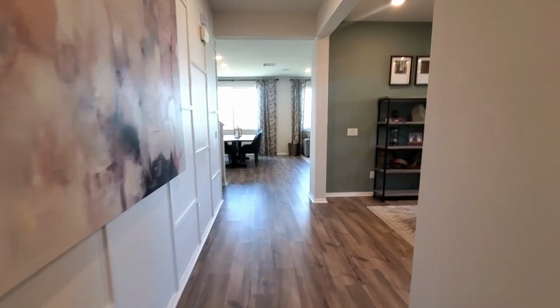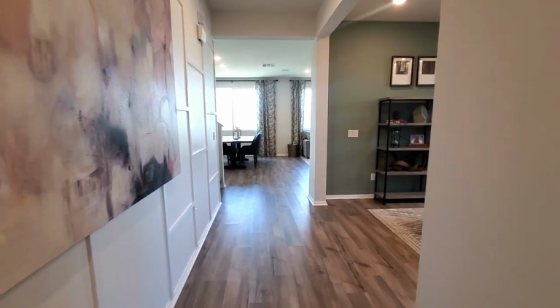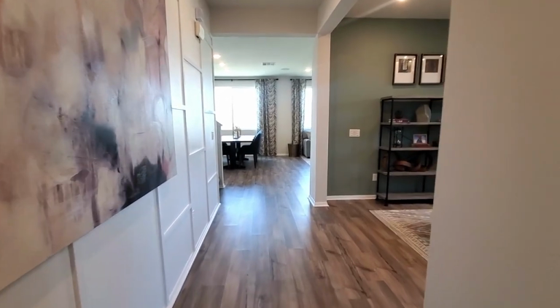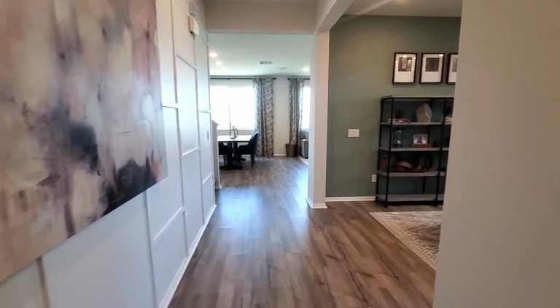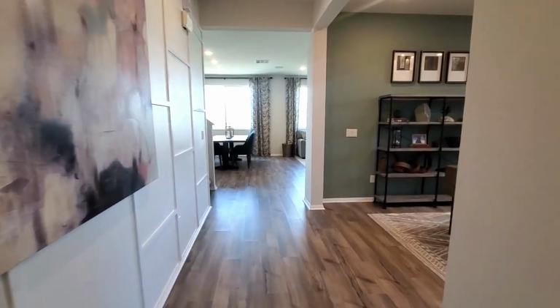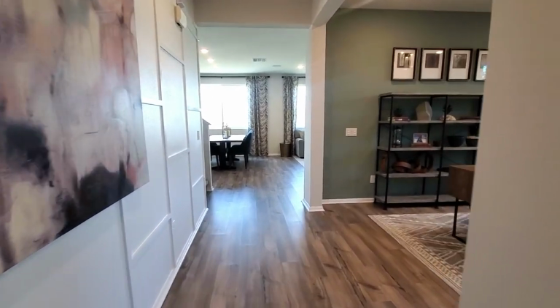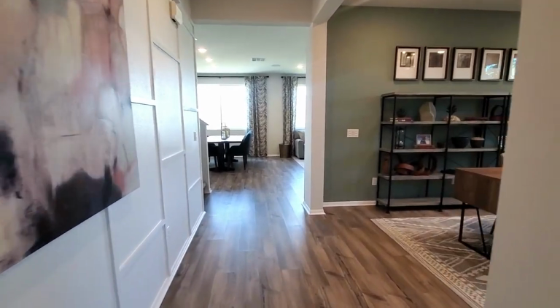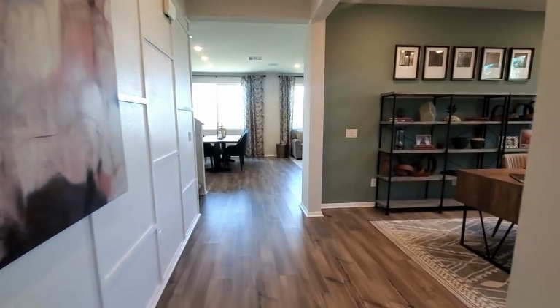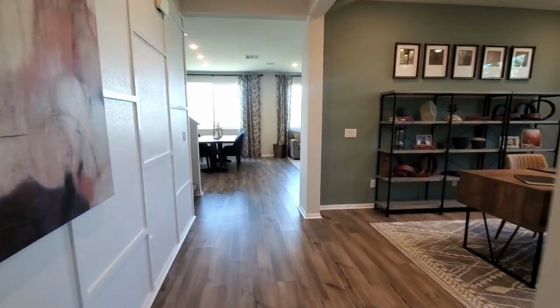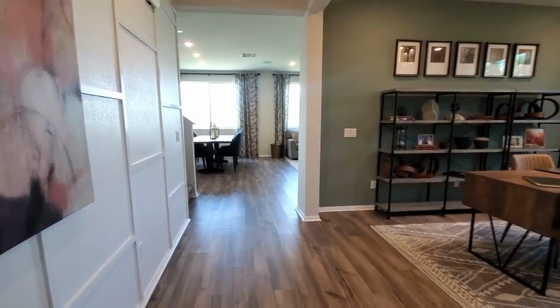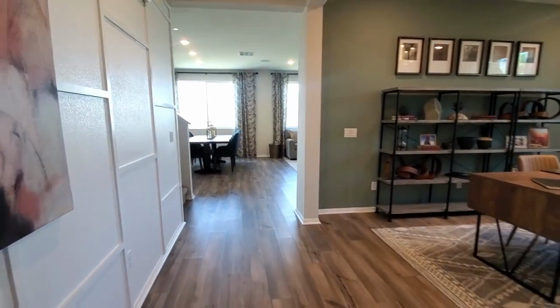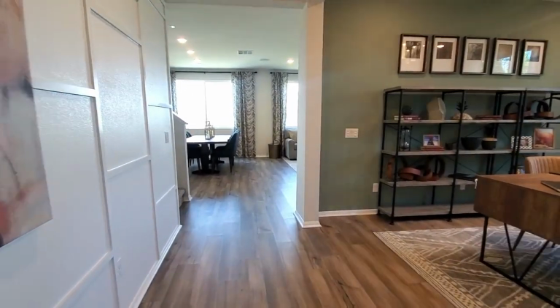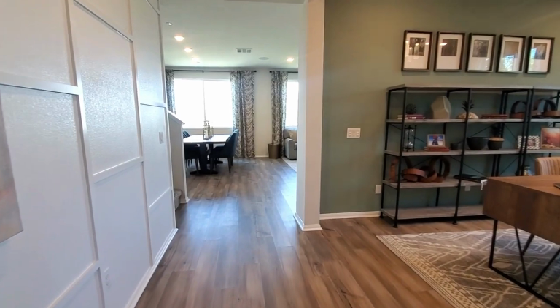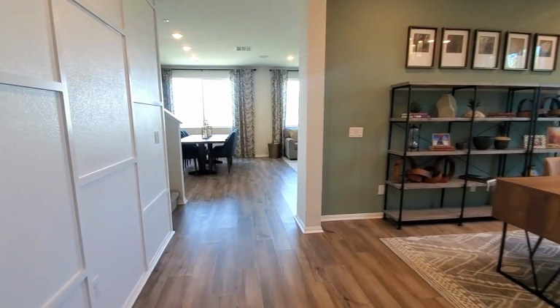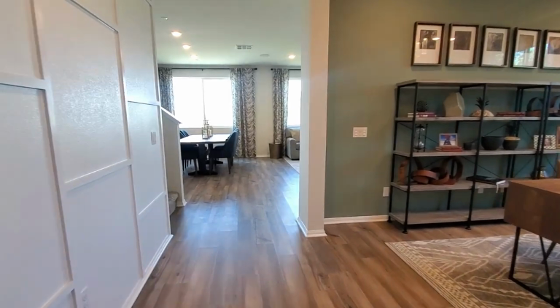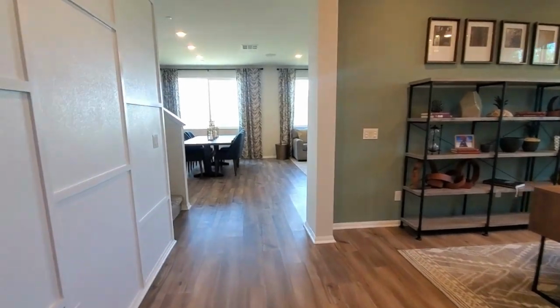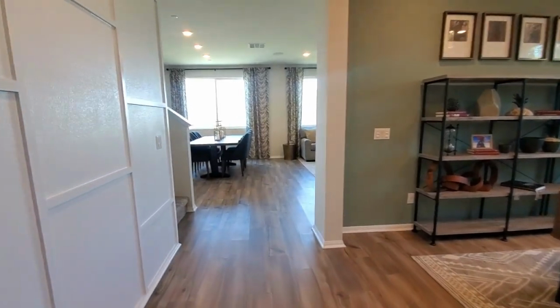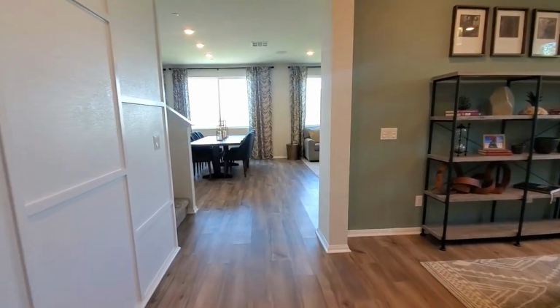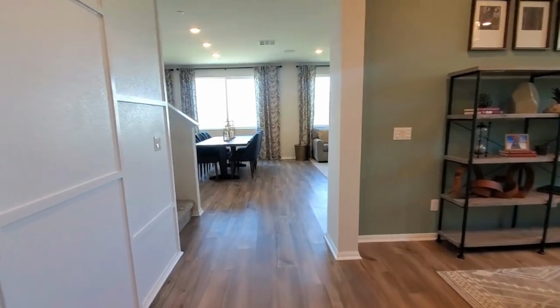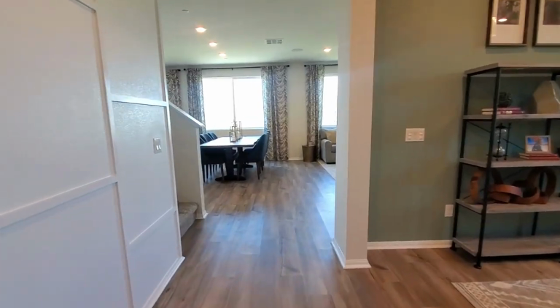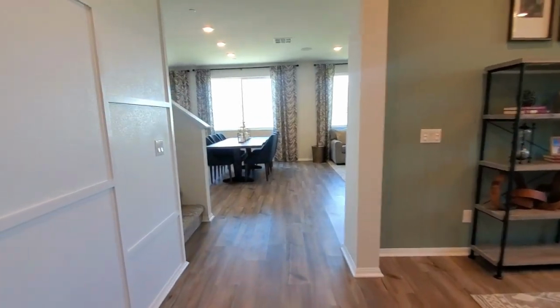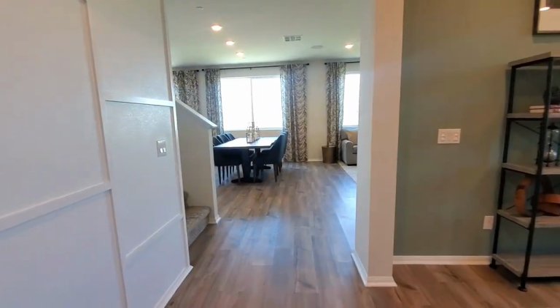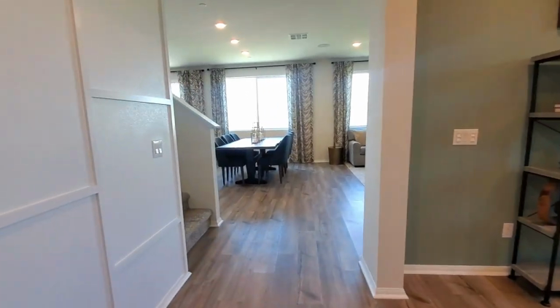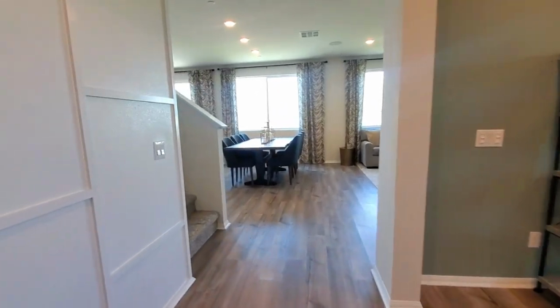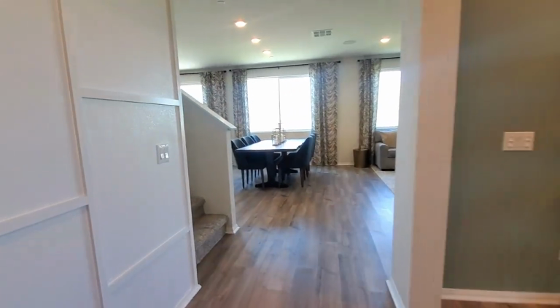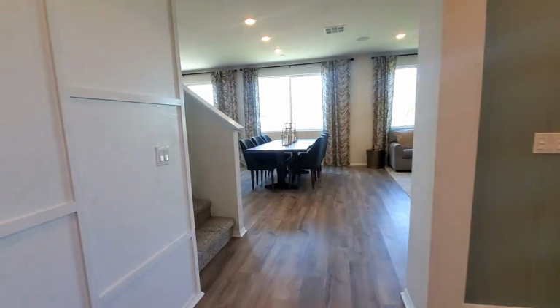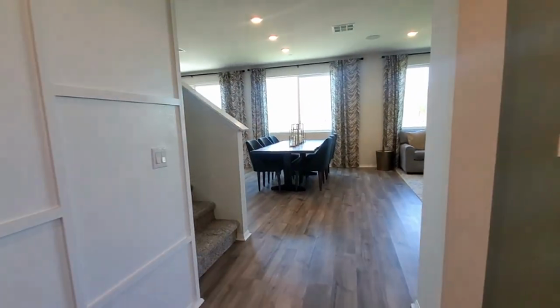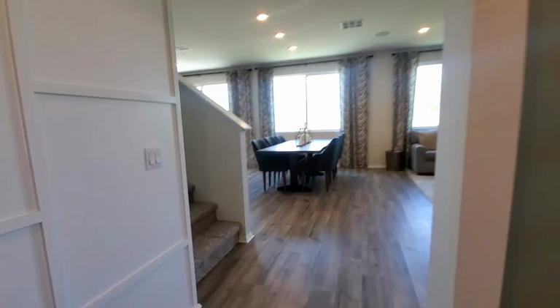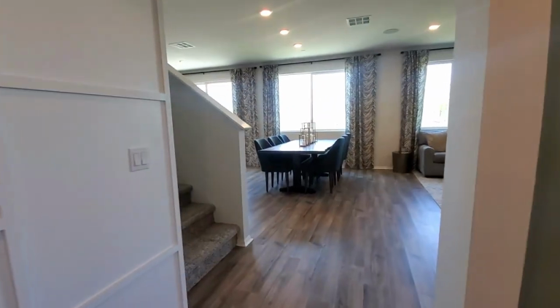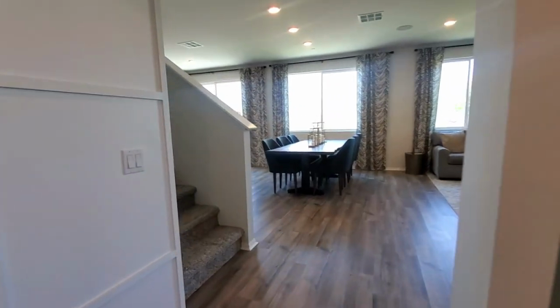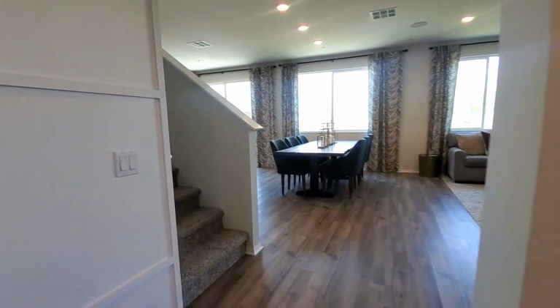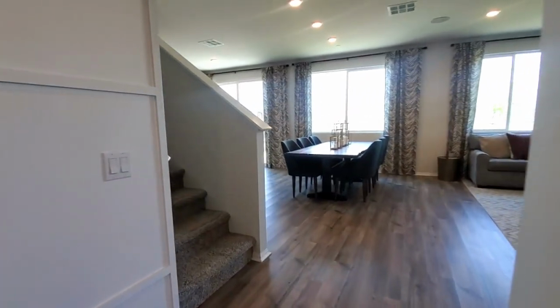If you're enjoying this video, please give it a like — it helps our channel and we really appreciate it. Now let's go view the upstairs.